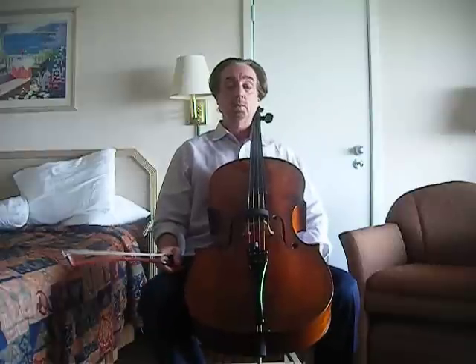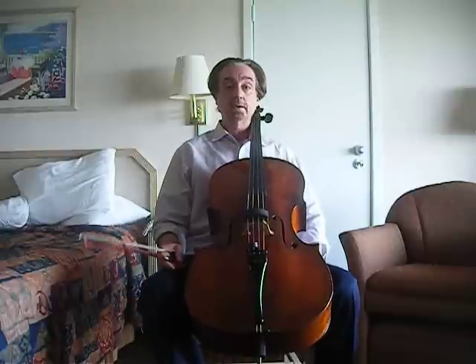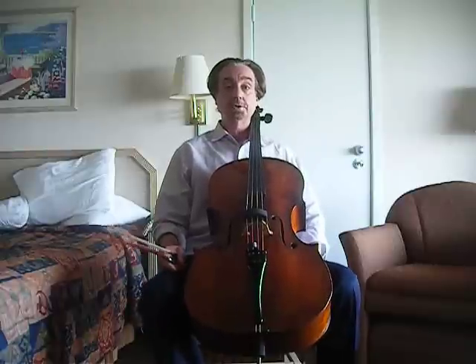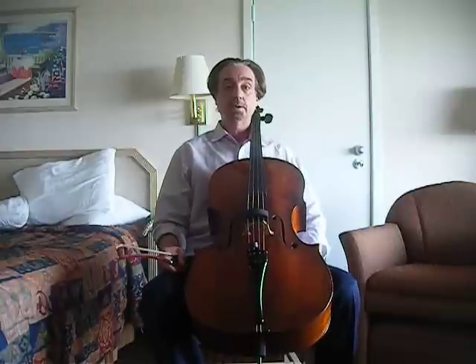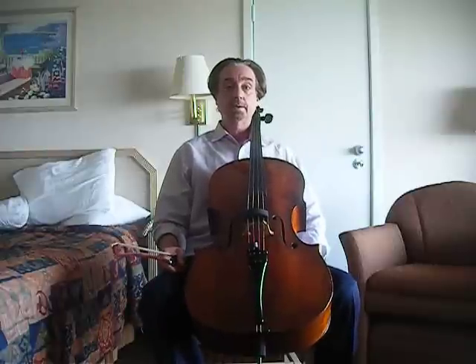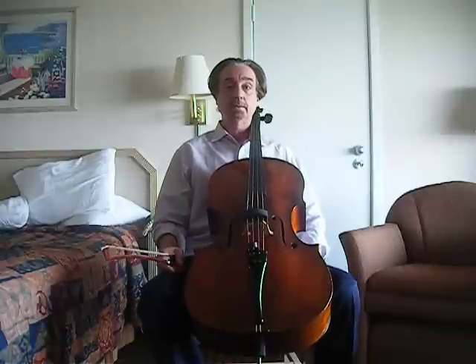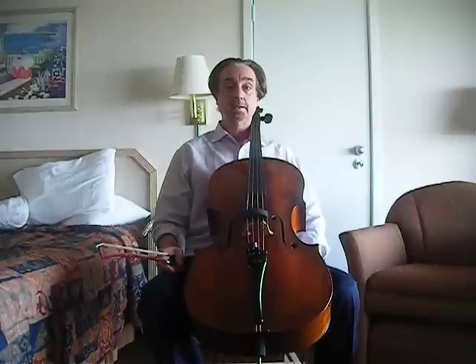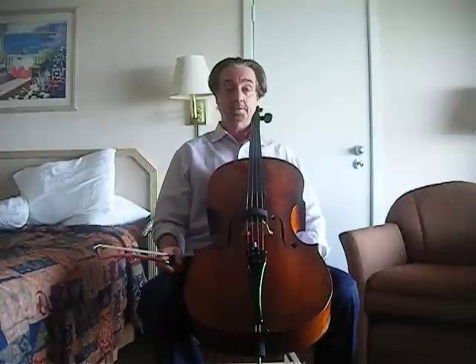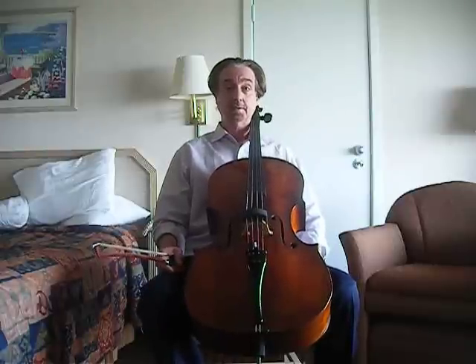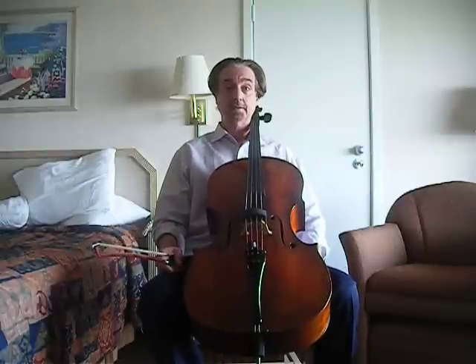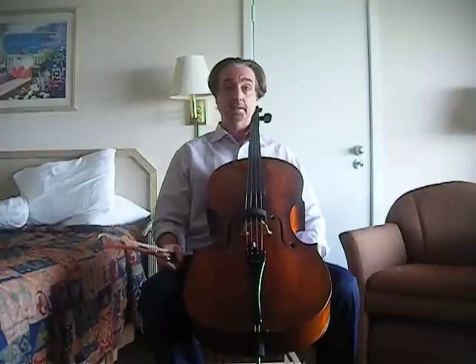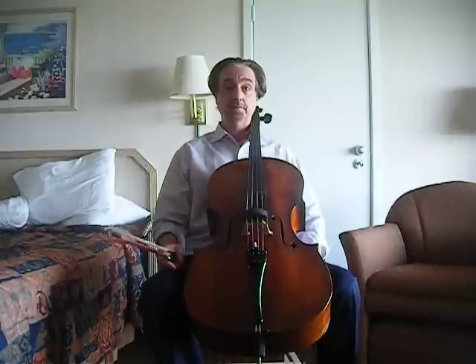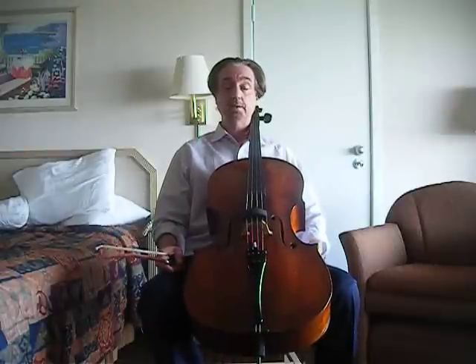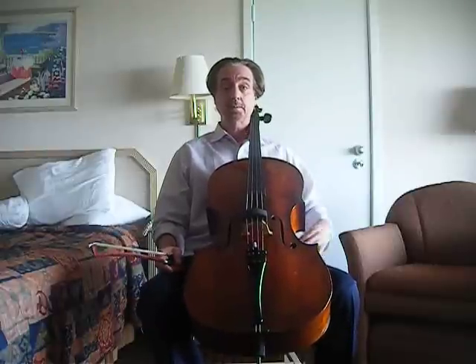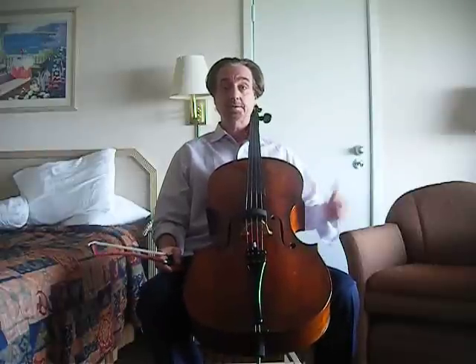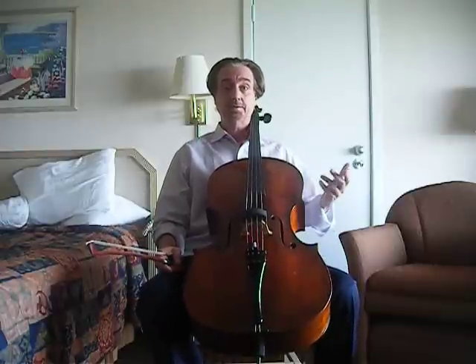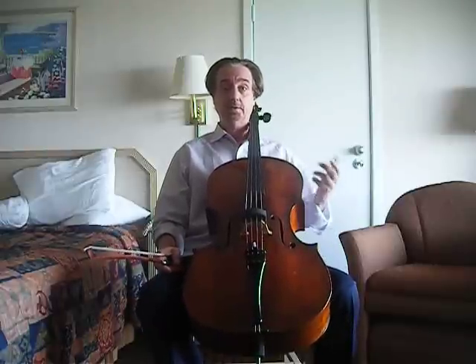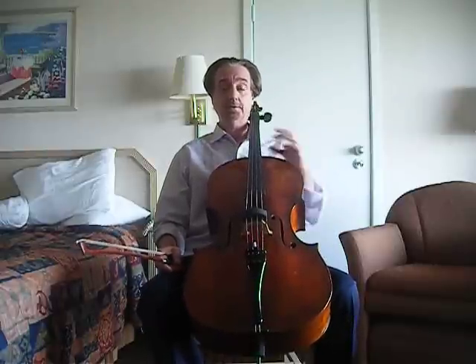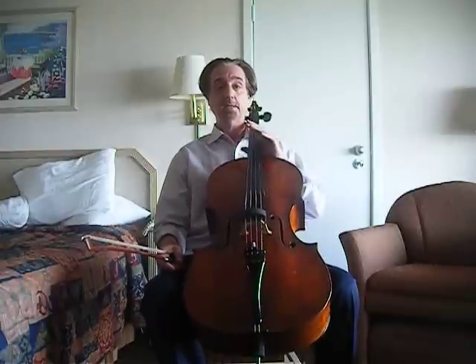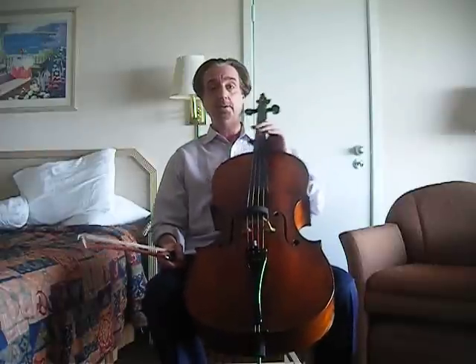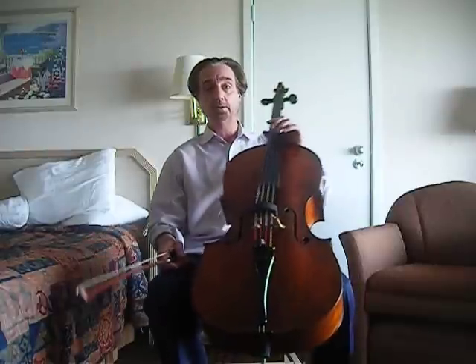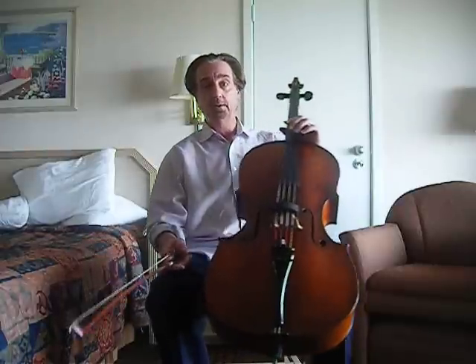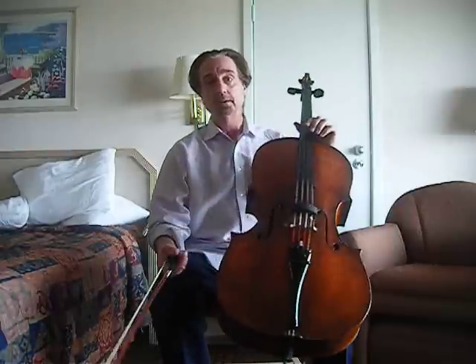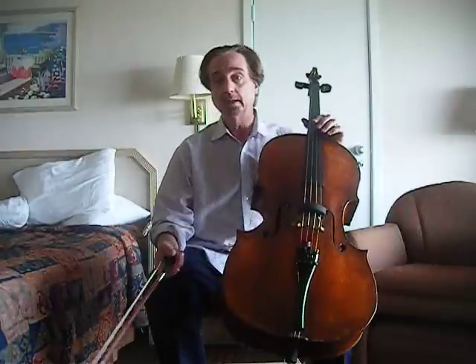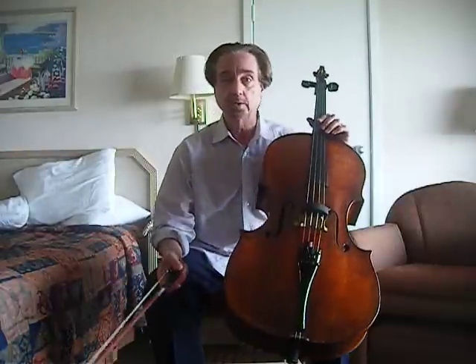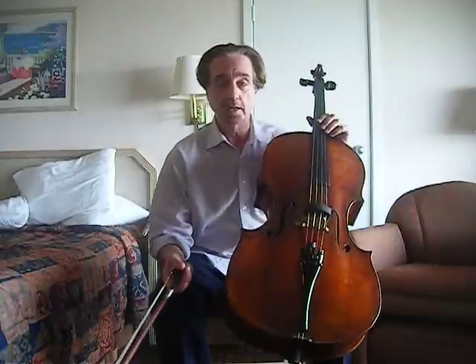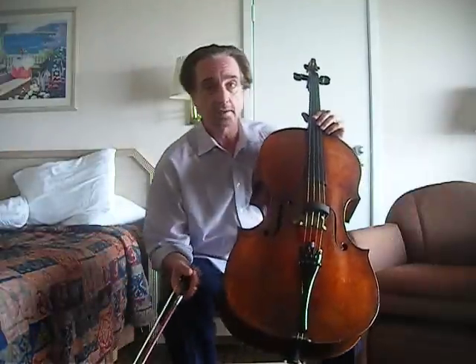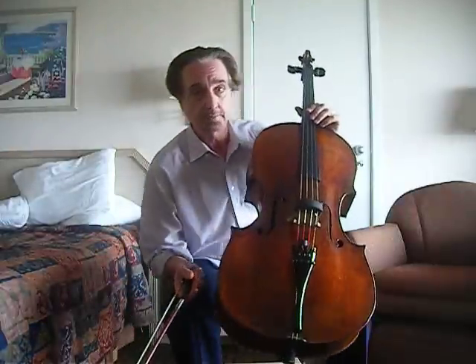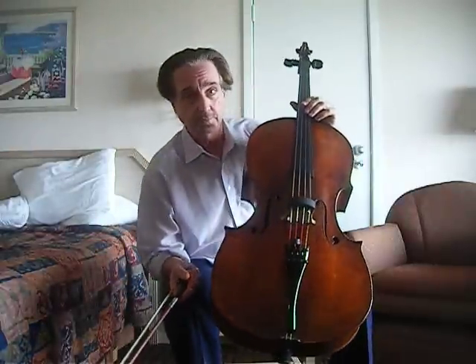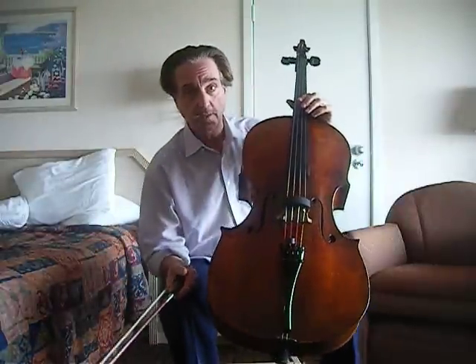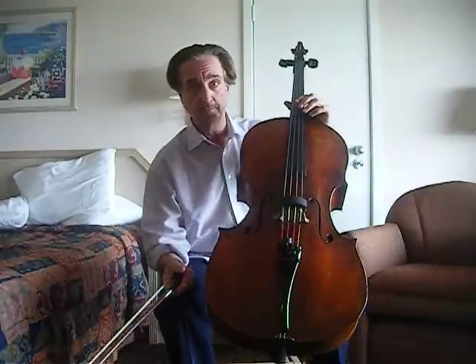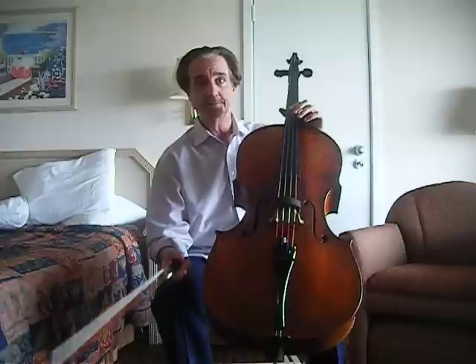I wanted to share with you an exercise that I invented for myself a long time ago that I call Octave Rubs.